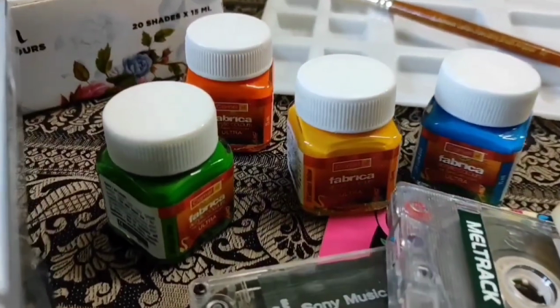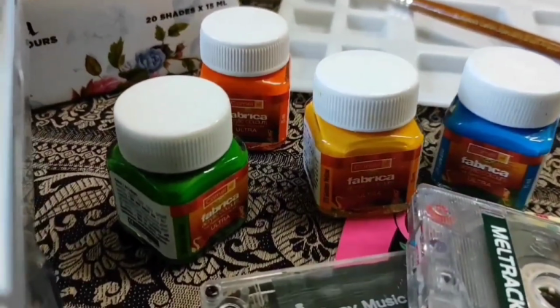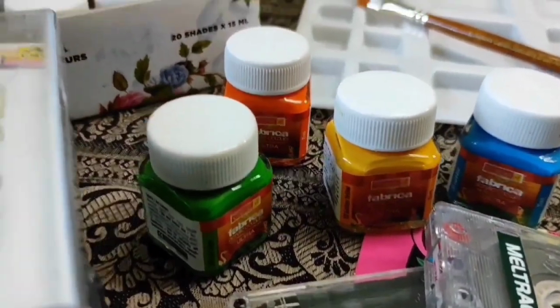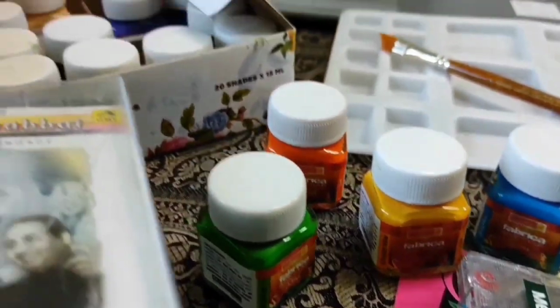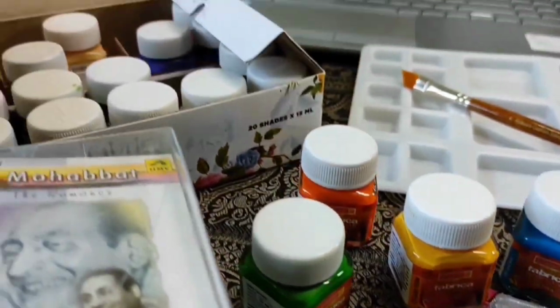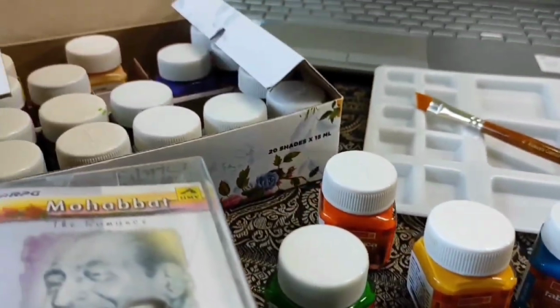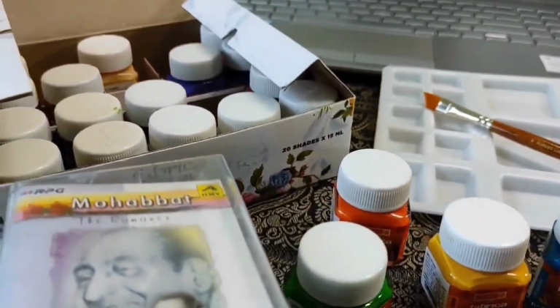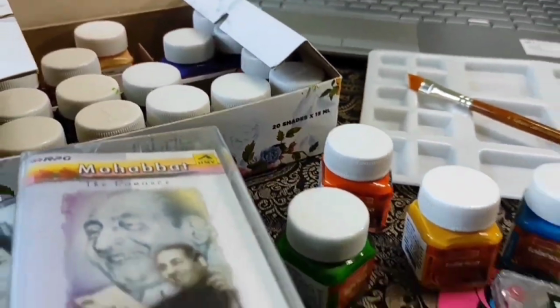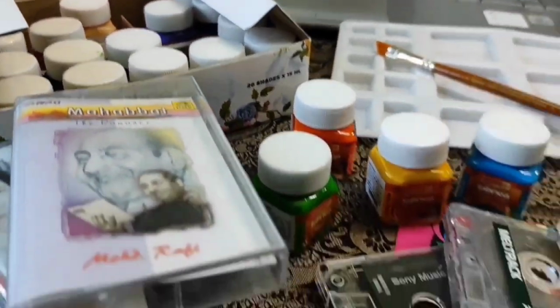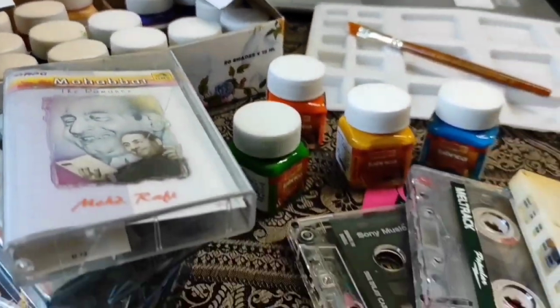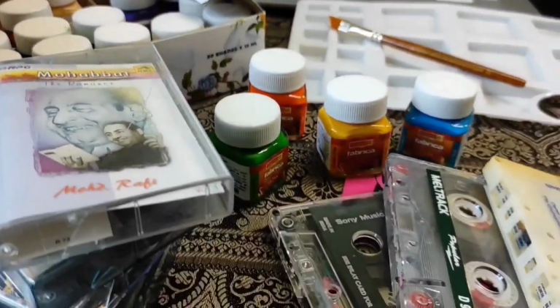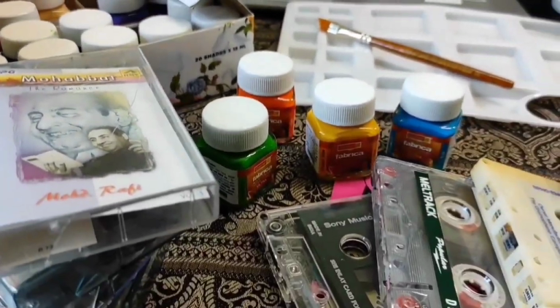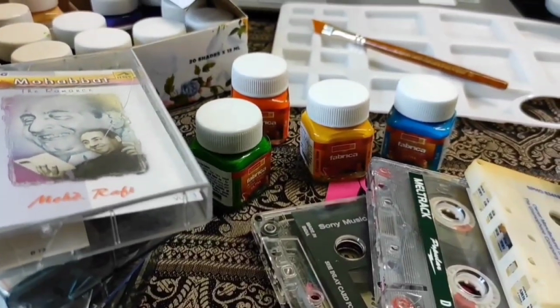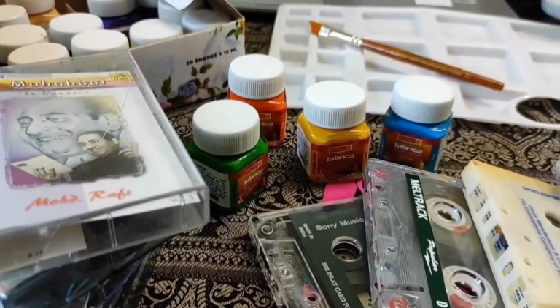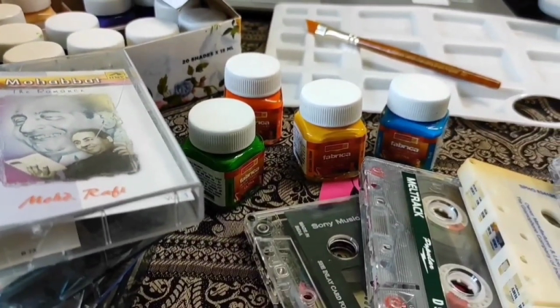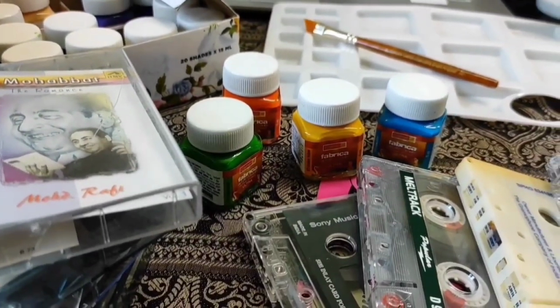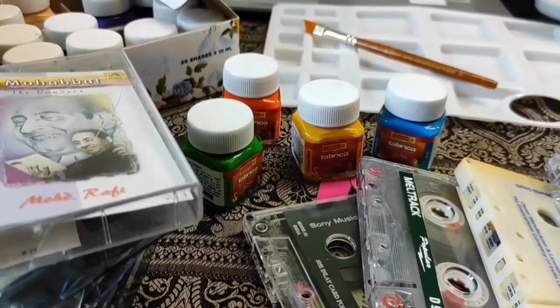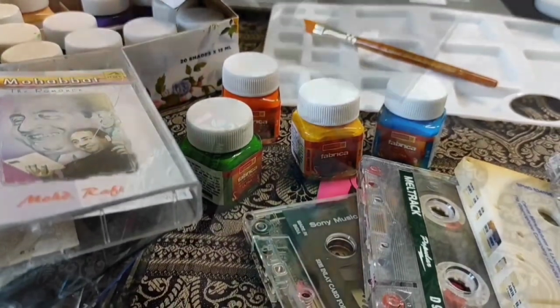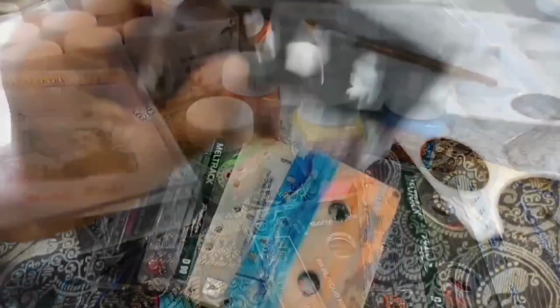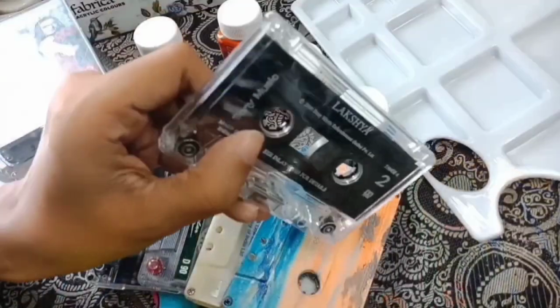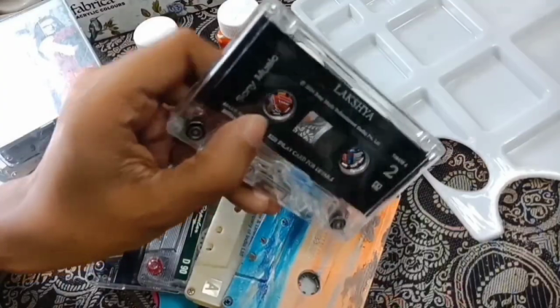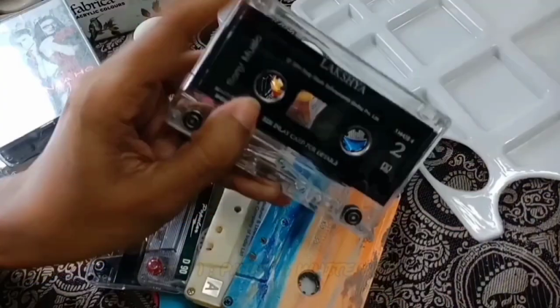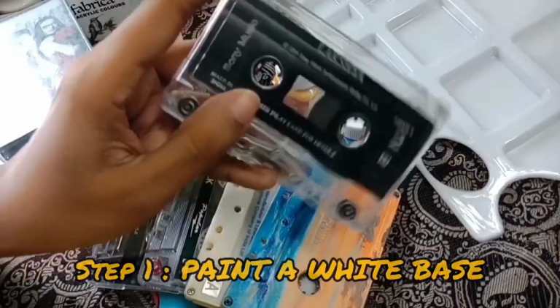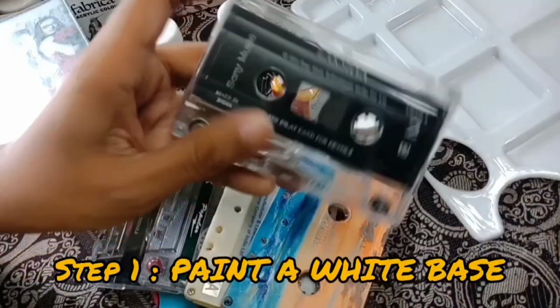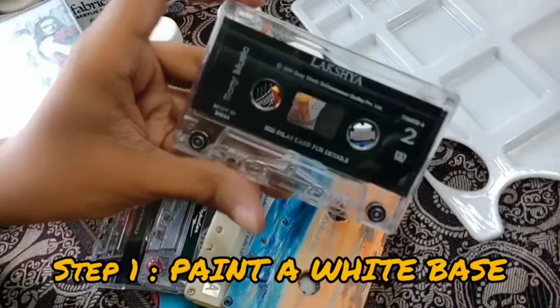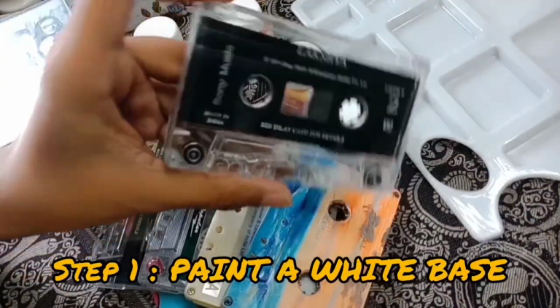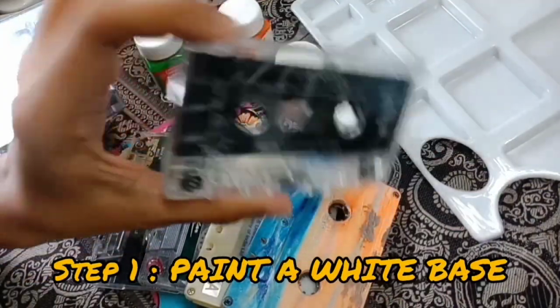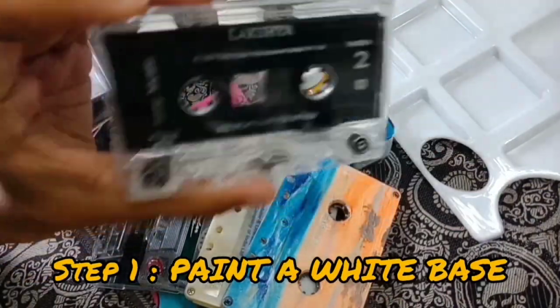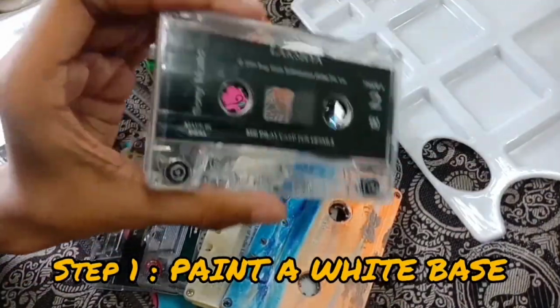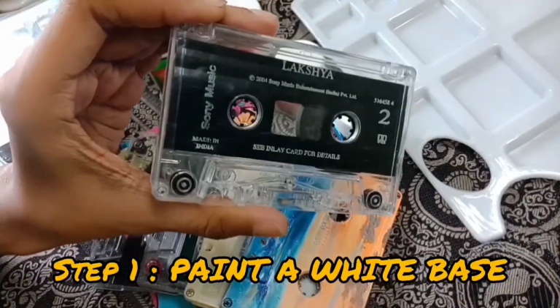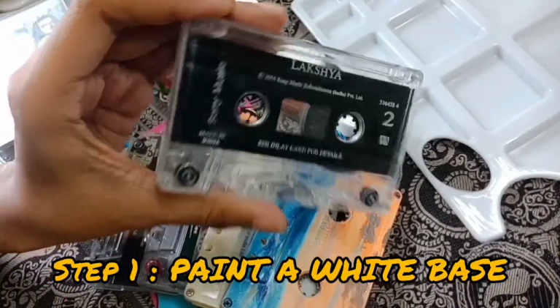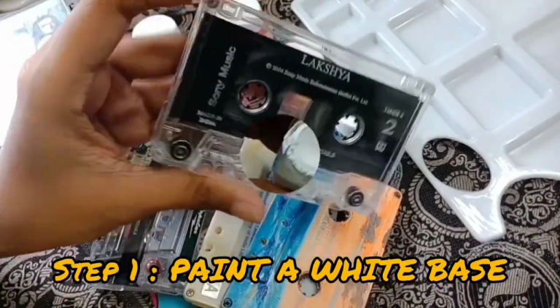We need to use acrylic colors. First, we have to use a white coat.